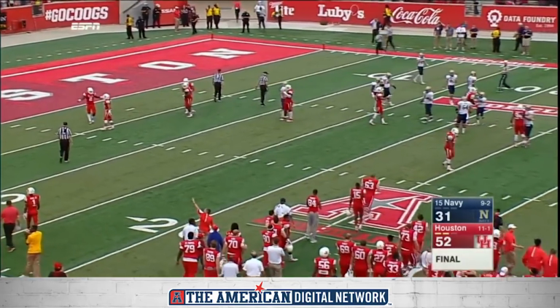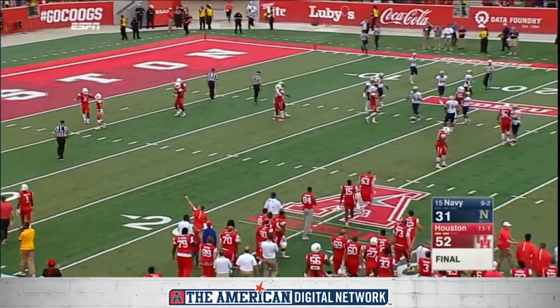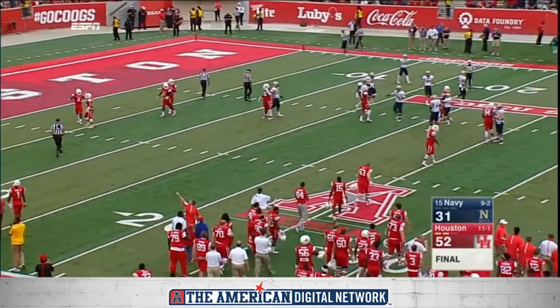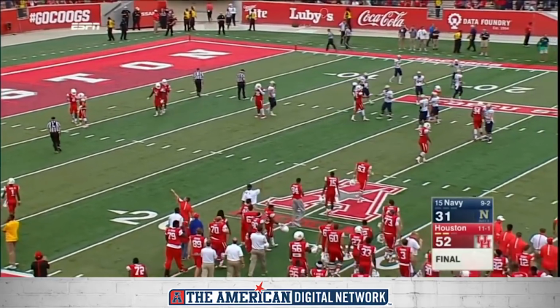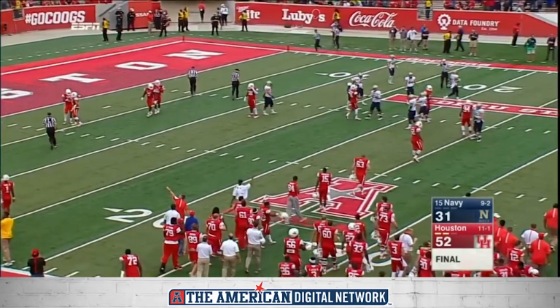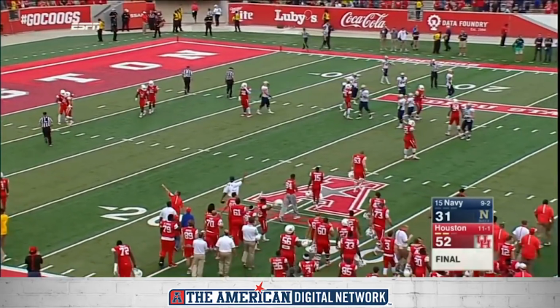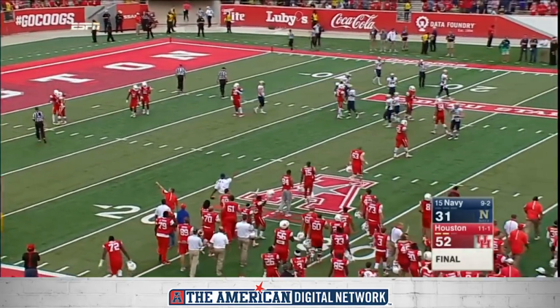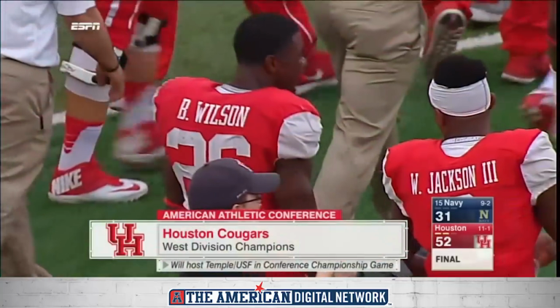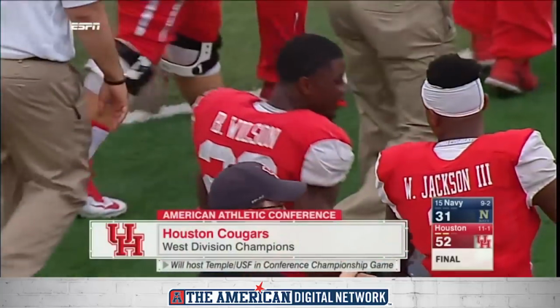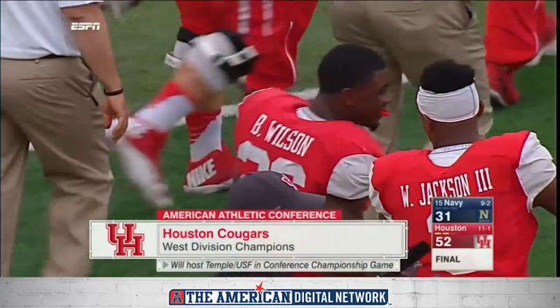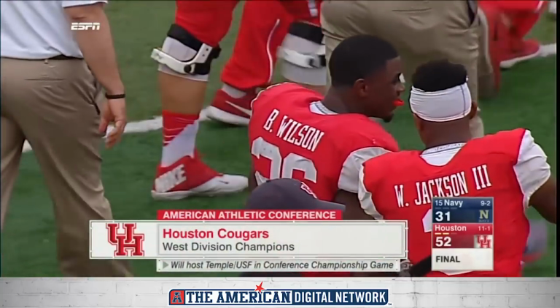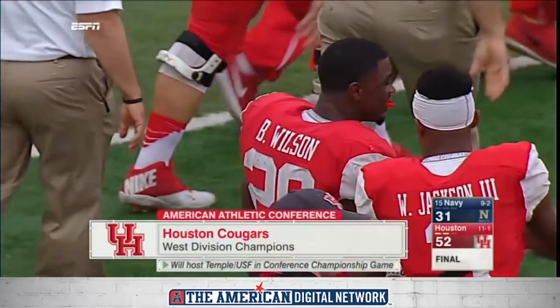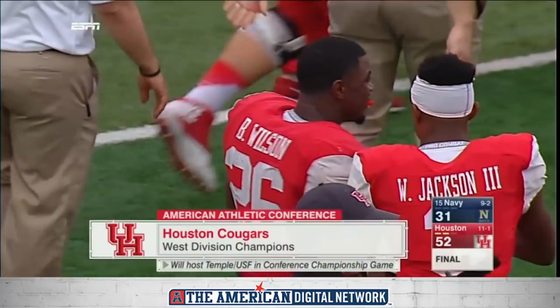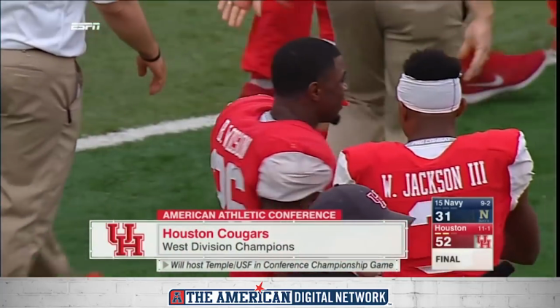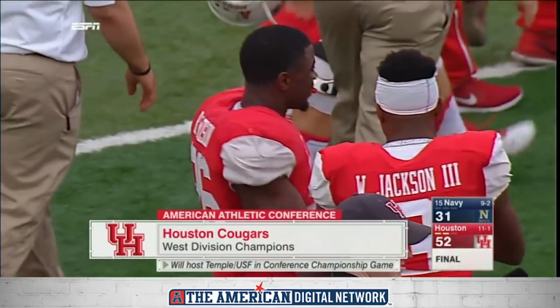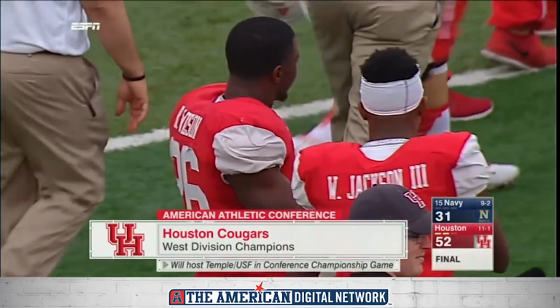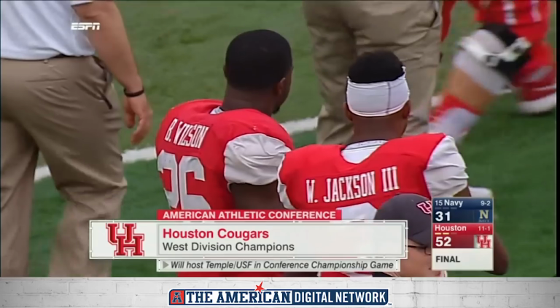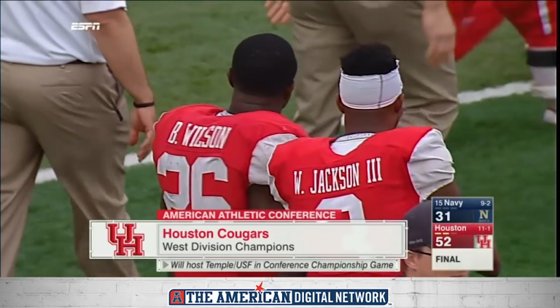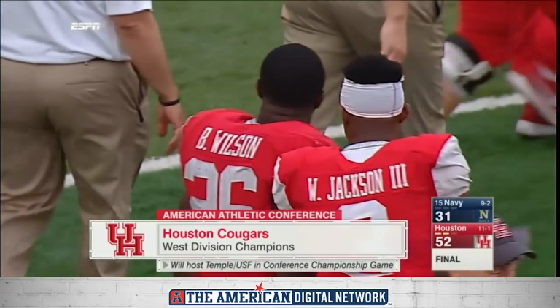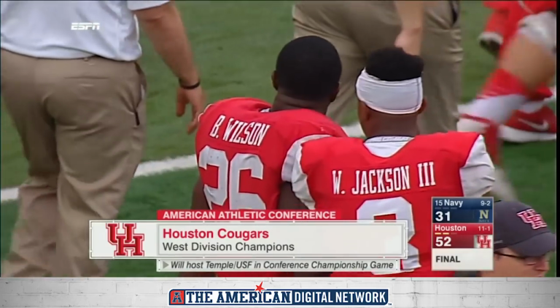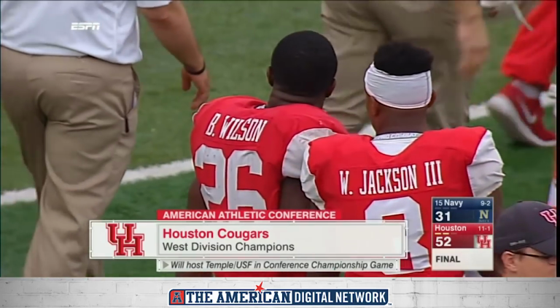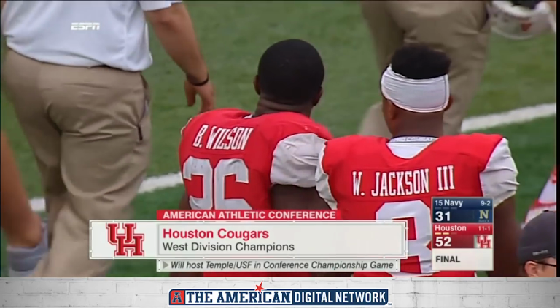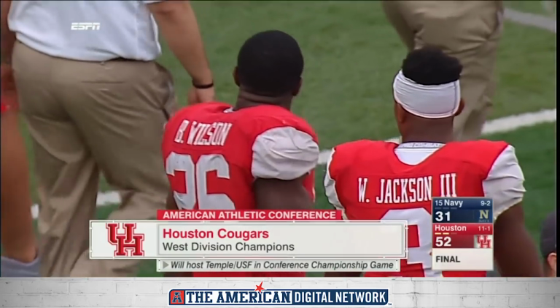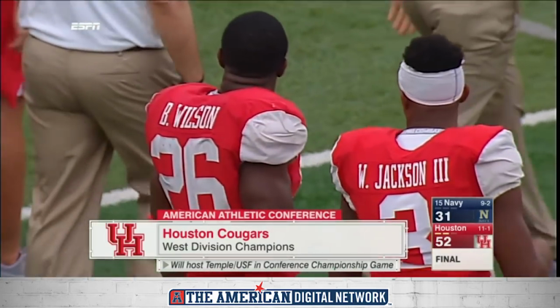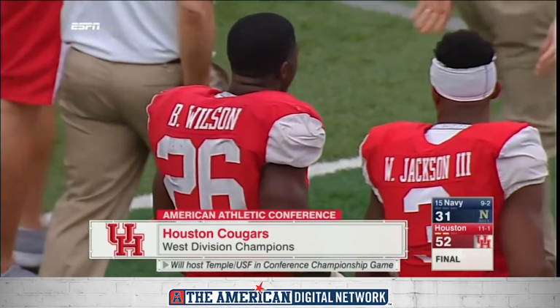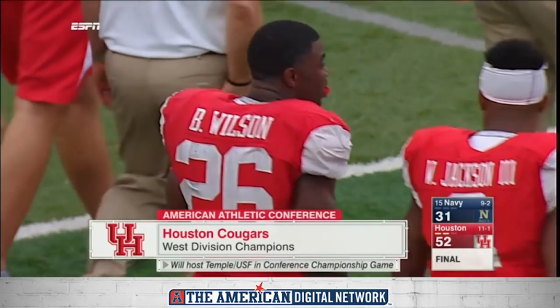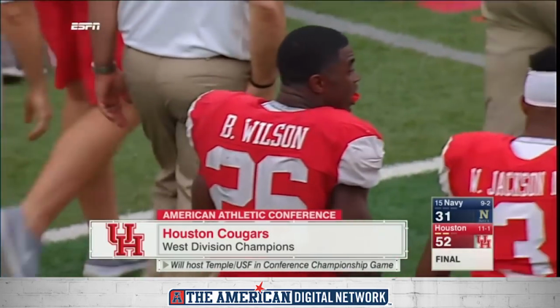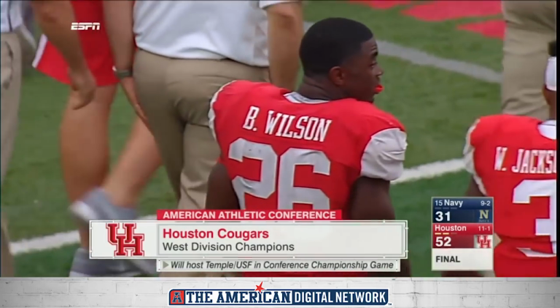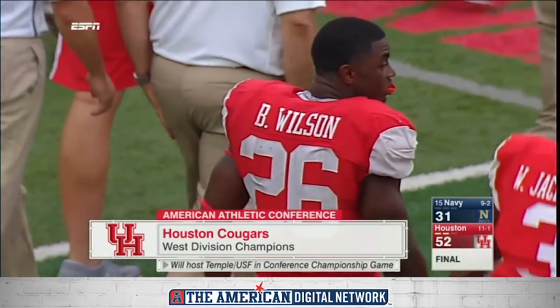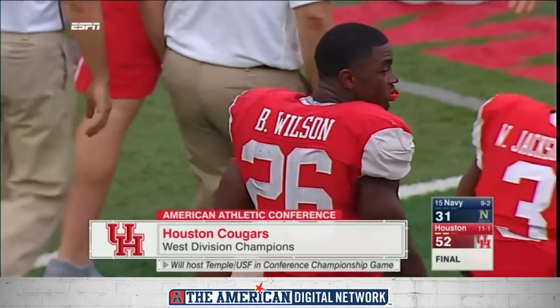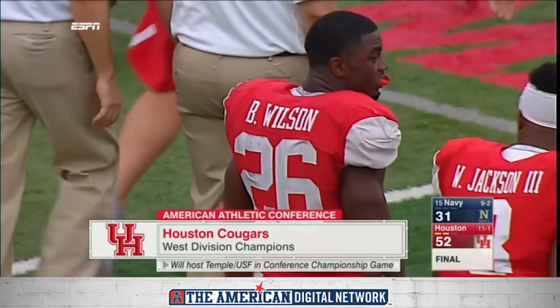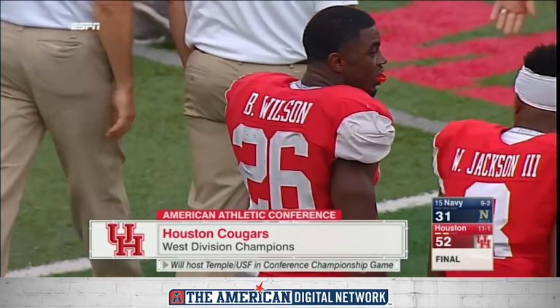They're 11th of the year. They are 11-1, and they're the West Division champs in the American.